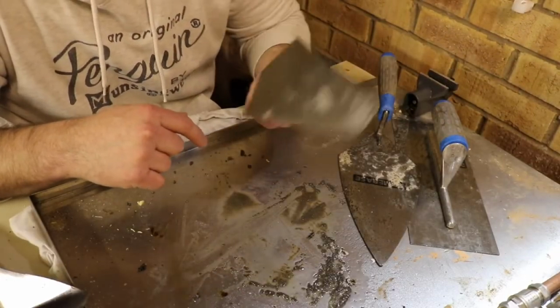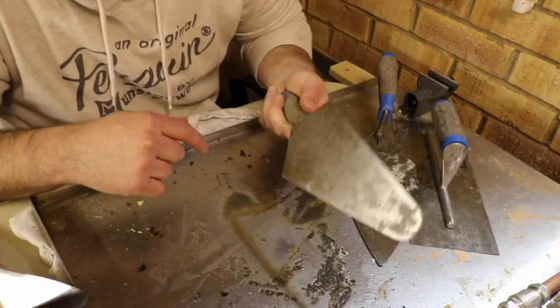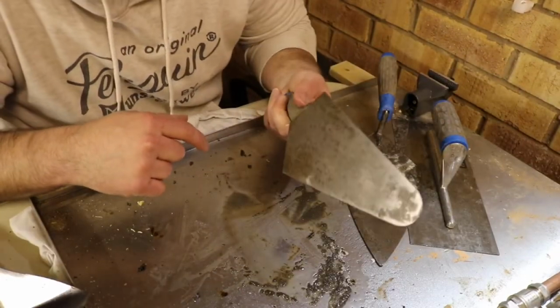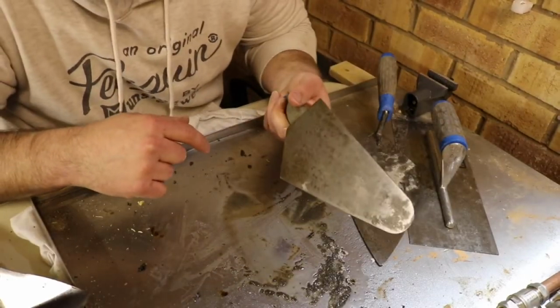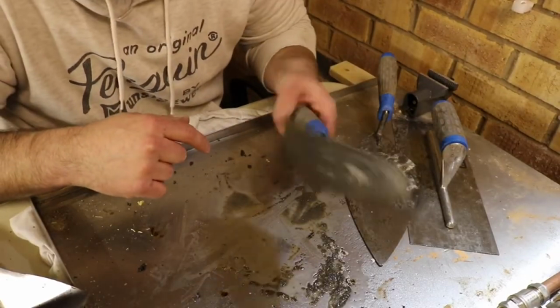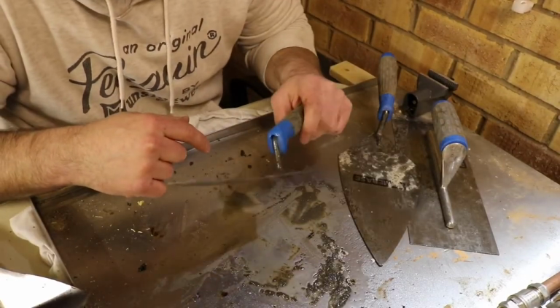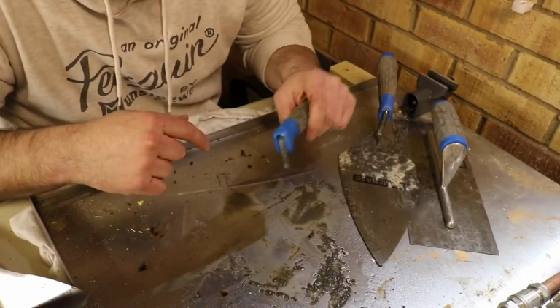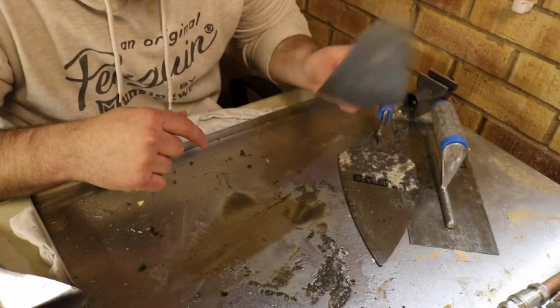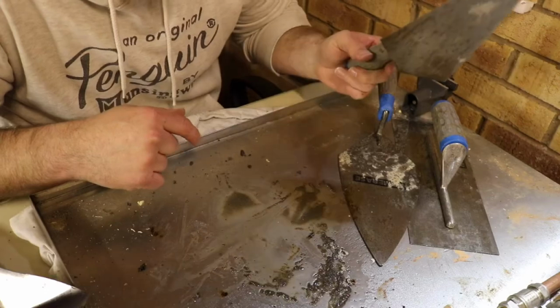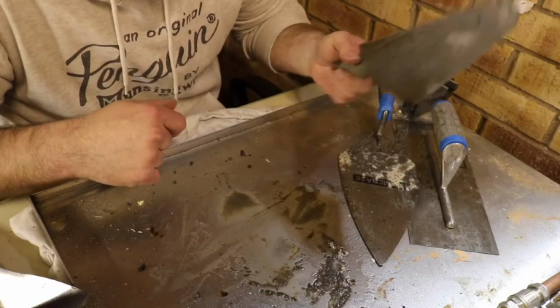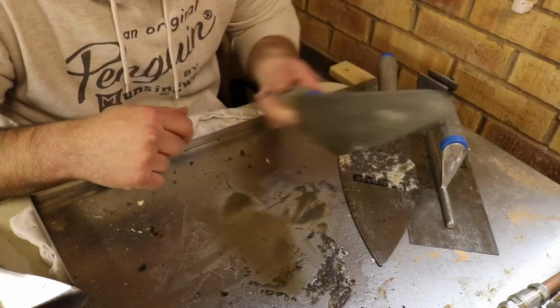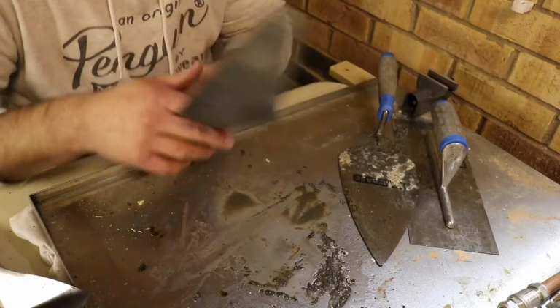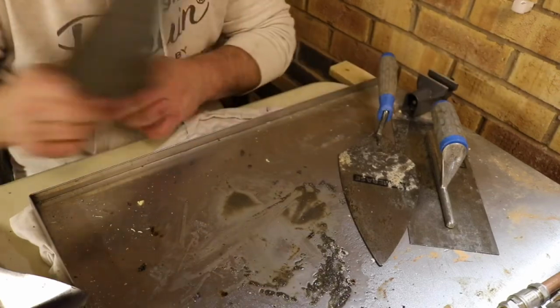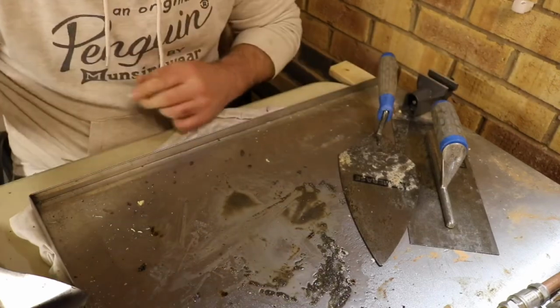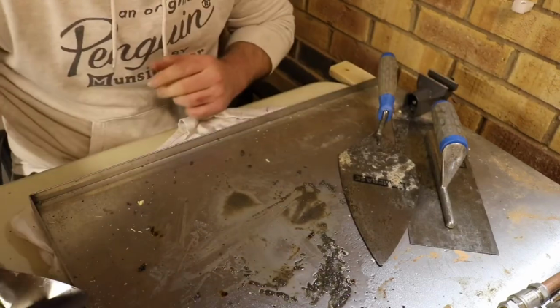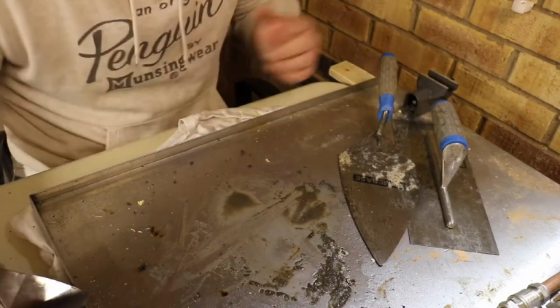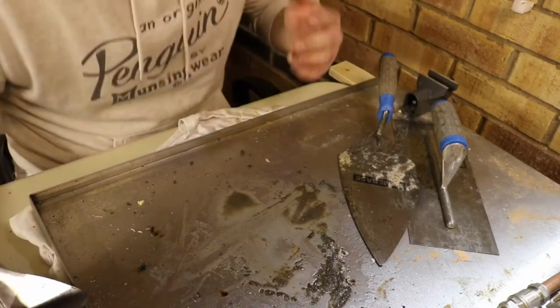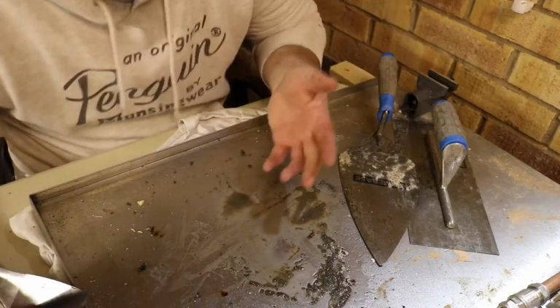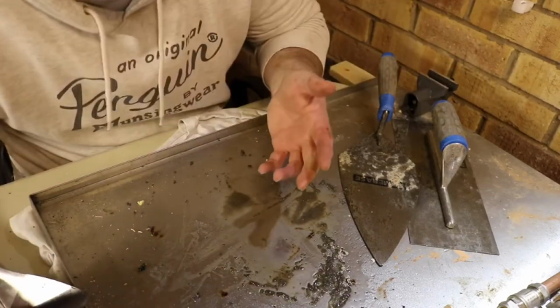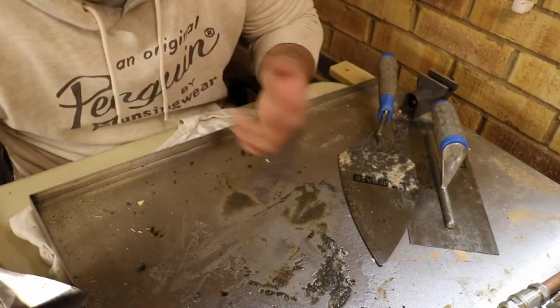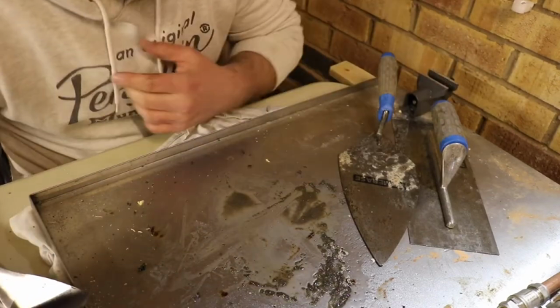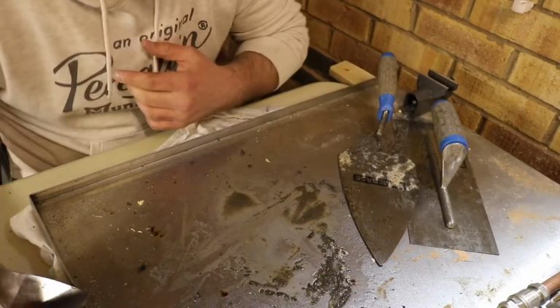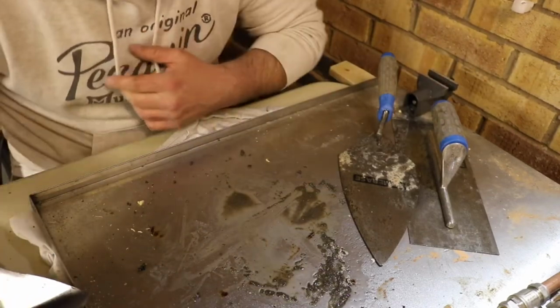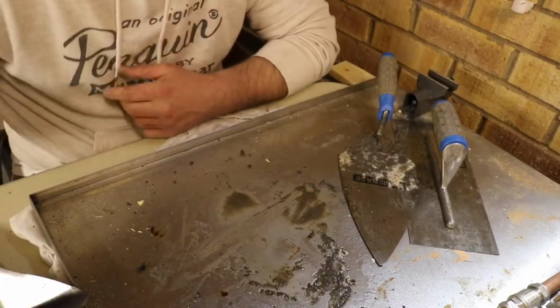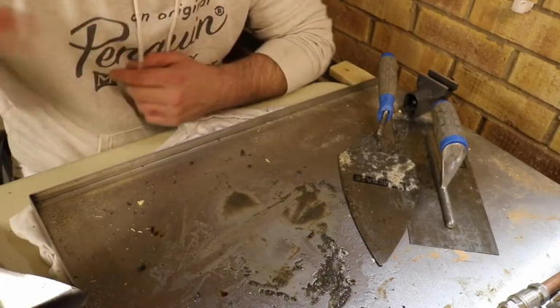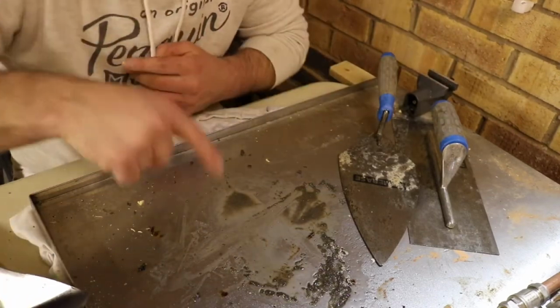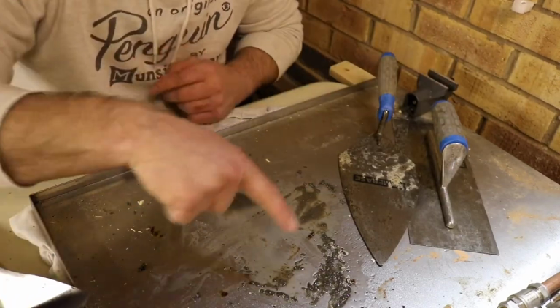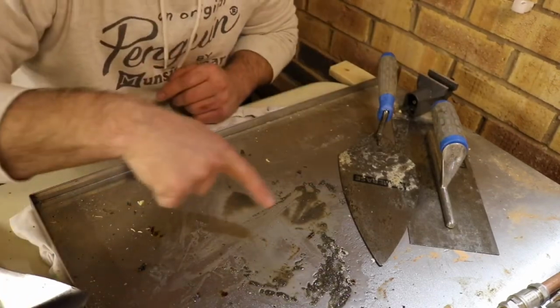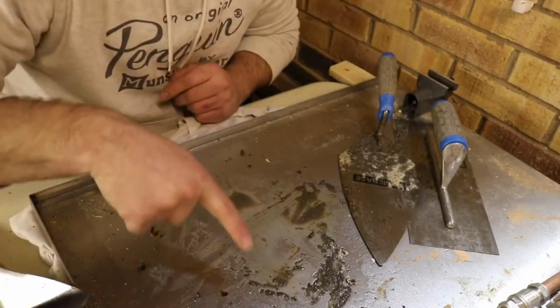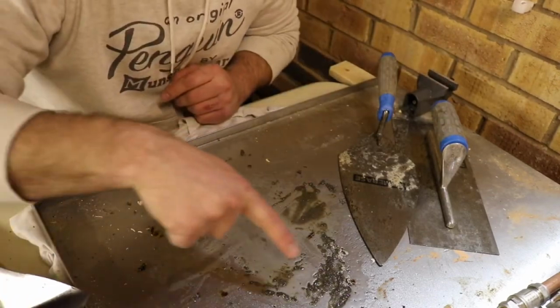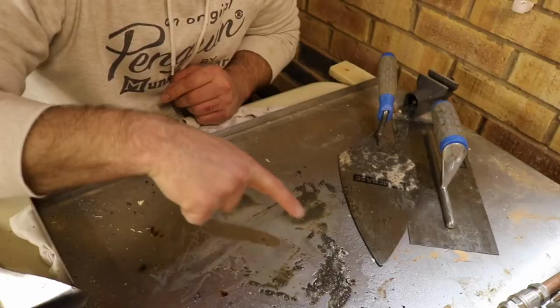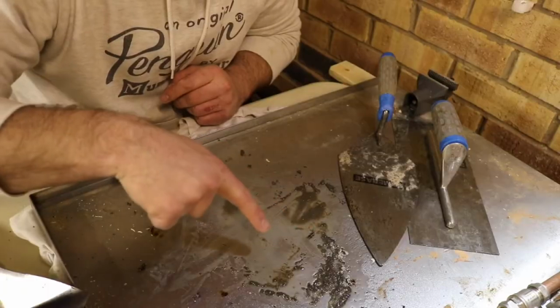We could have just grinded it off, but this is a demonstration of how to take care of your tools. And look at all this gunk here.